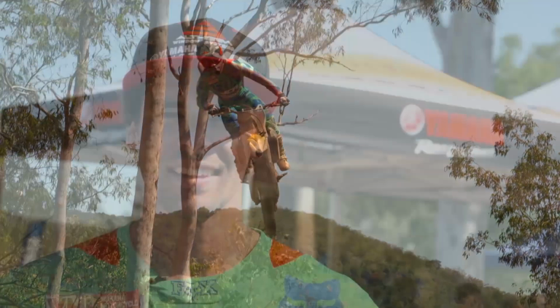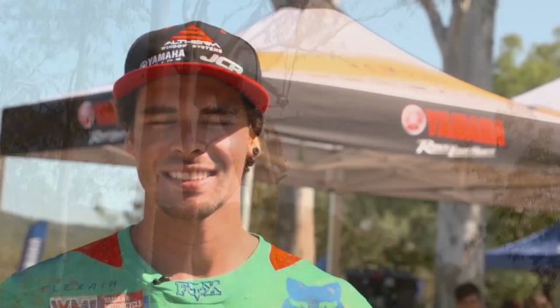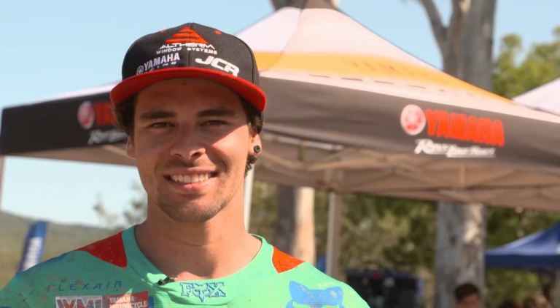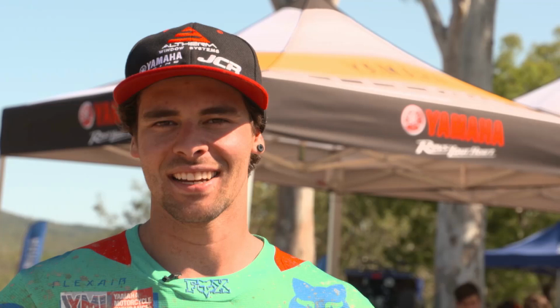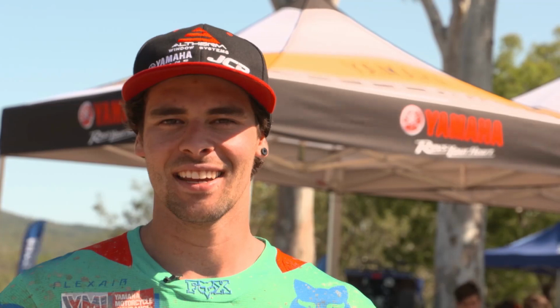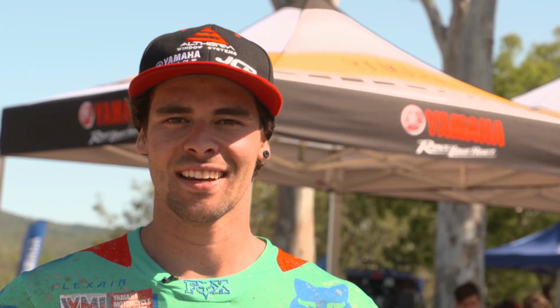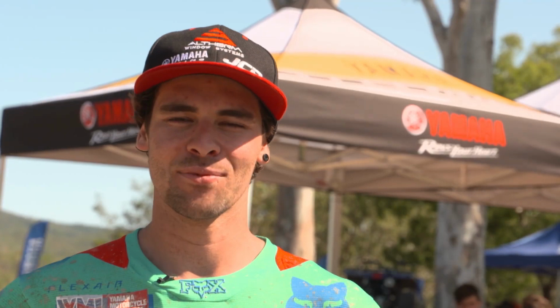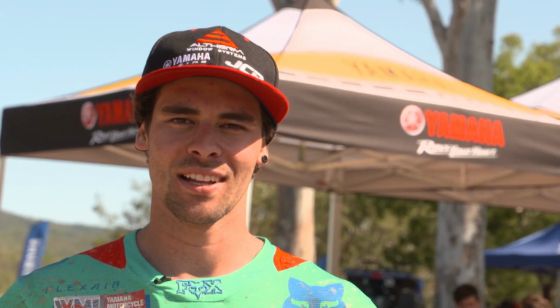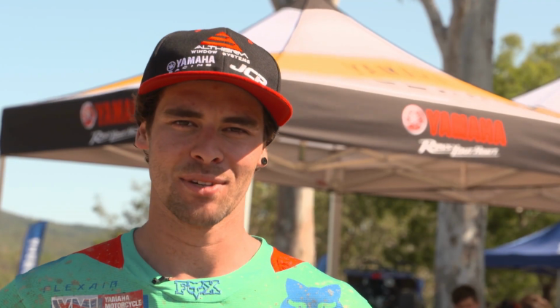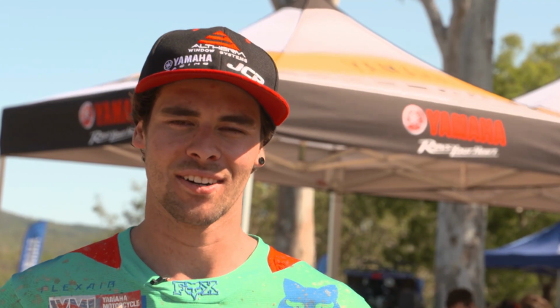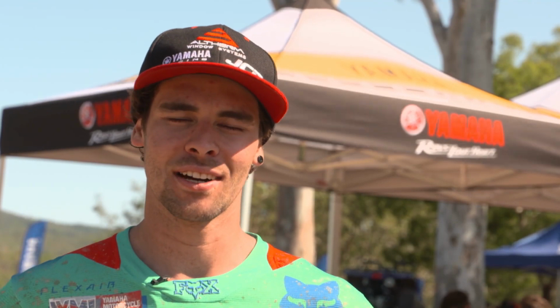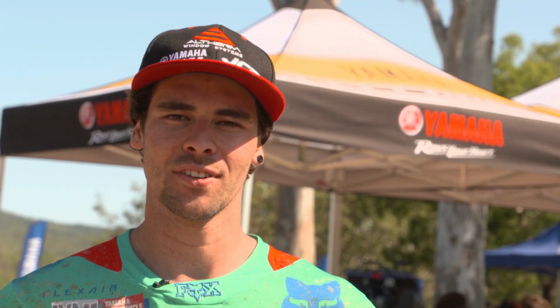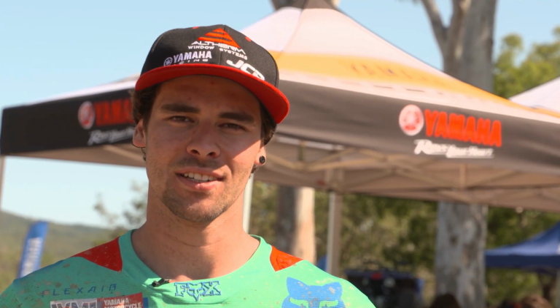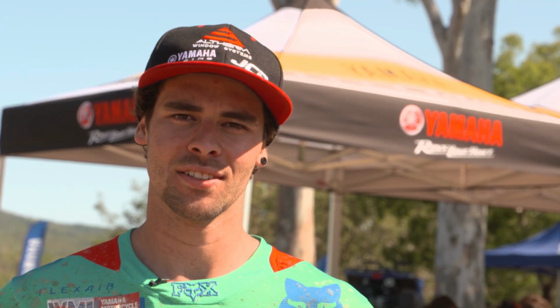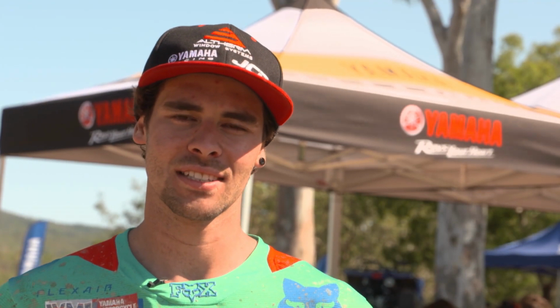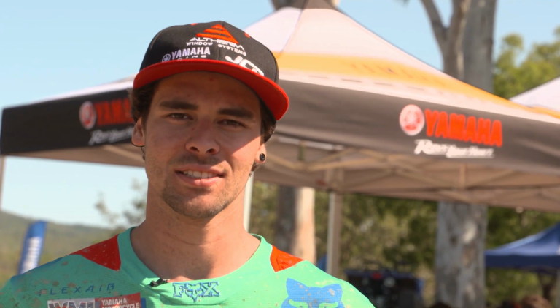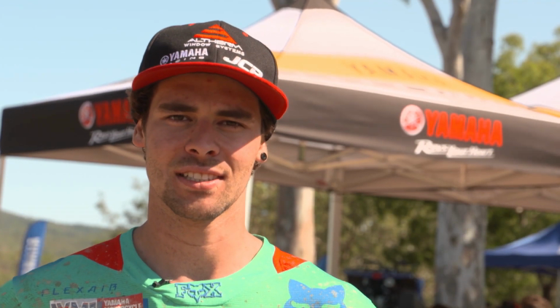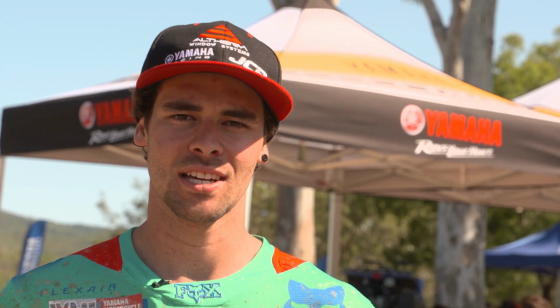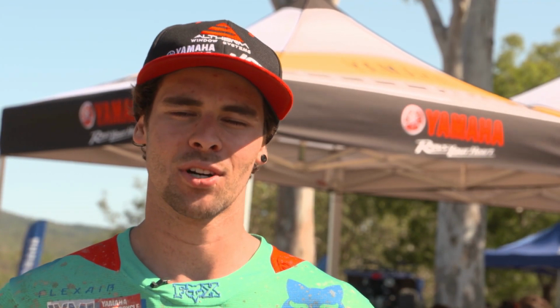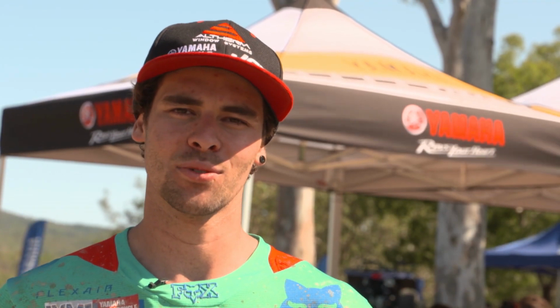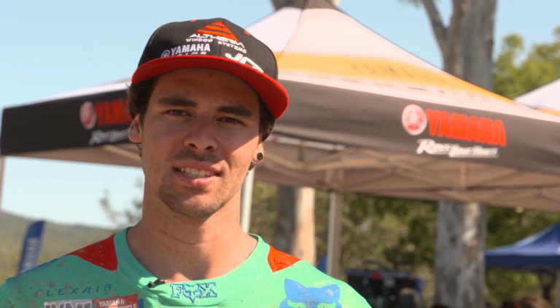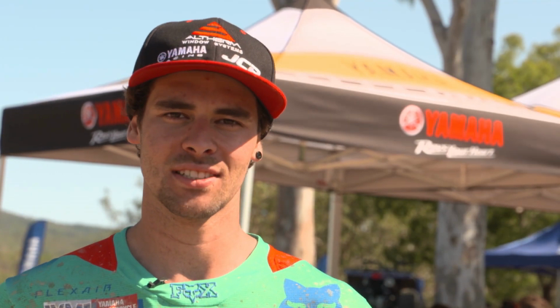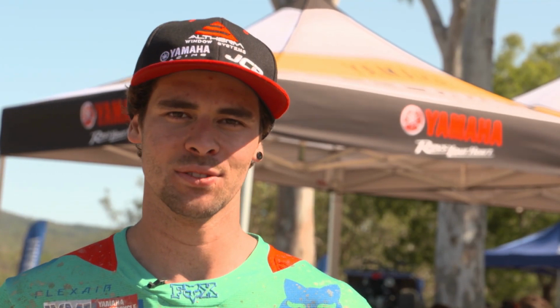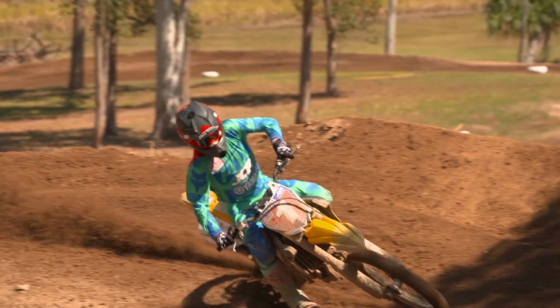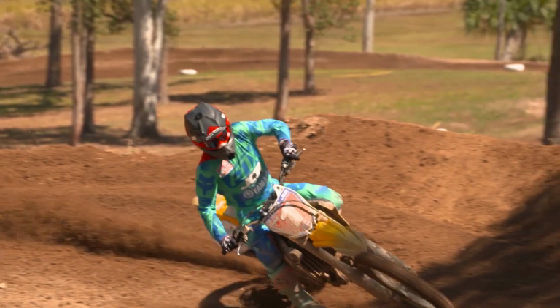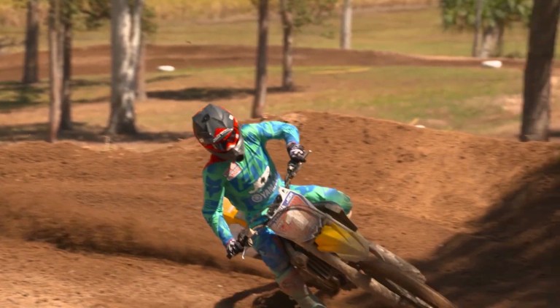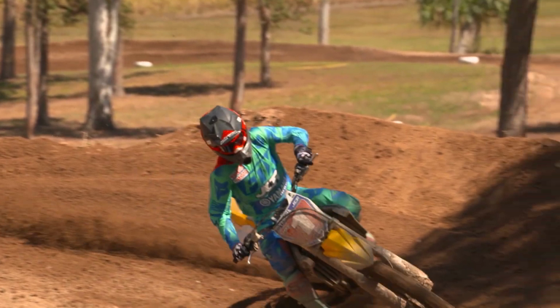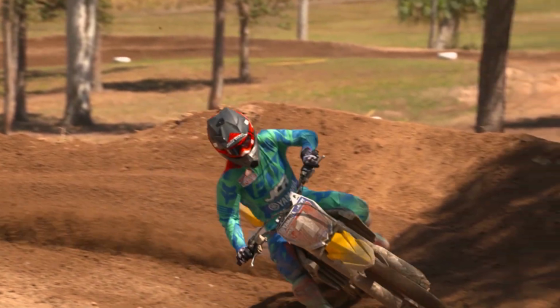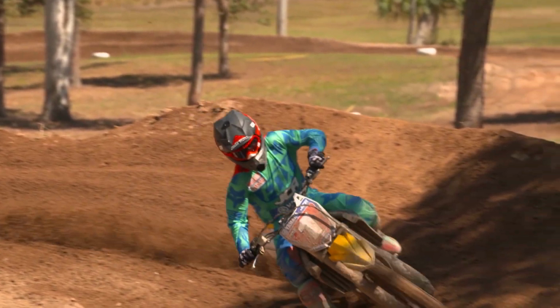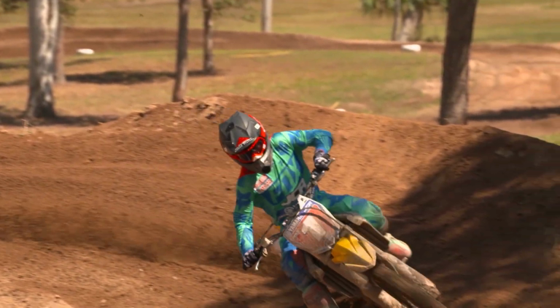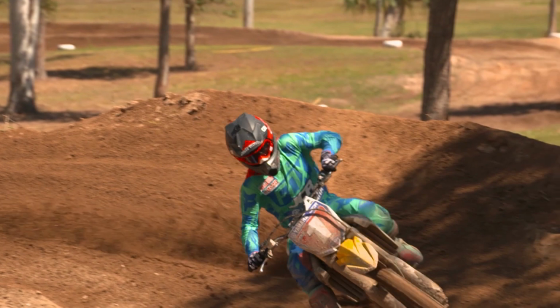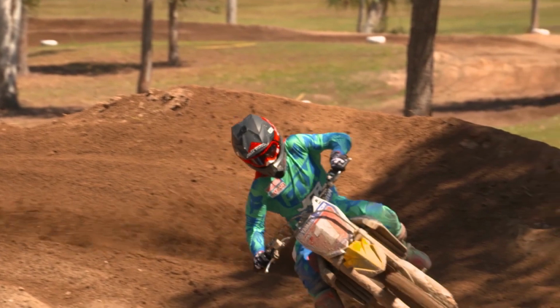That's us done here at Gum Valley Mackay for the 2016 model YZ250 launch. I'll catch you guys later.